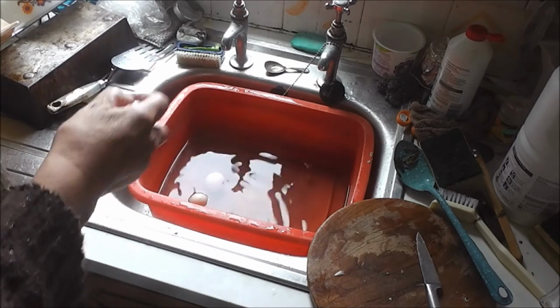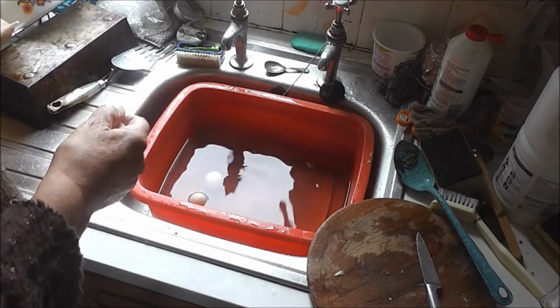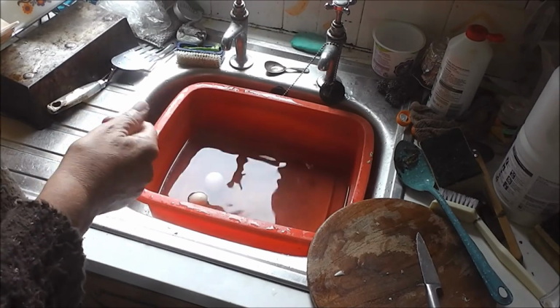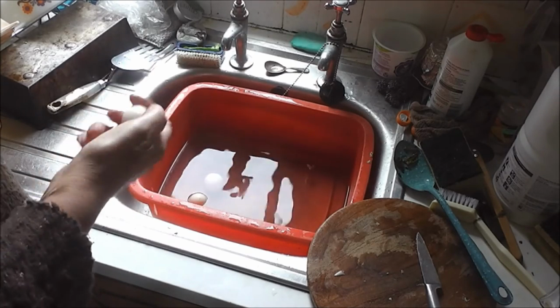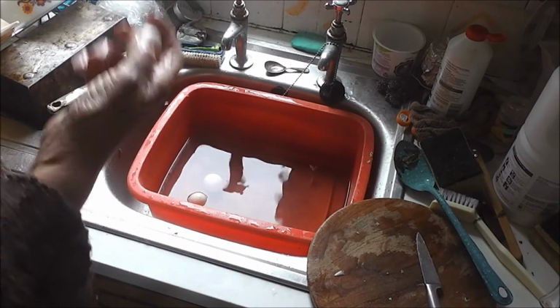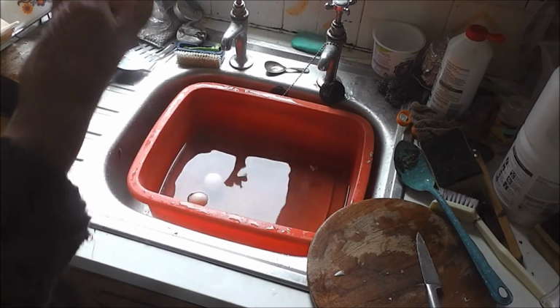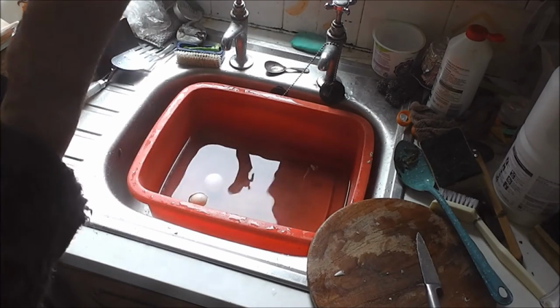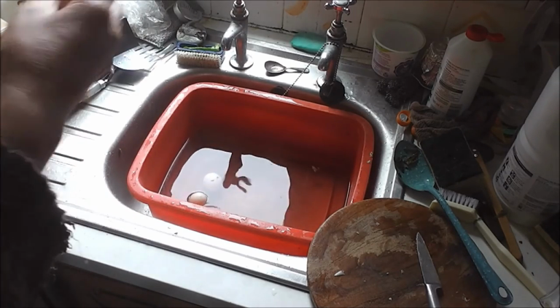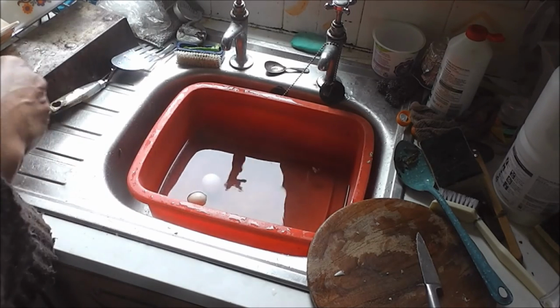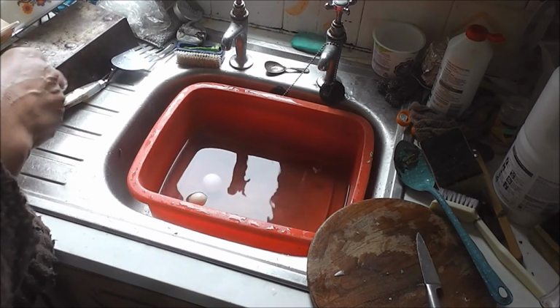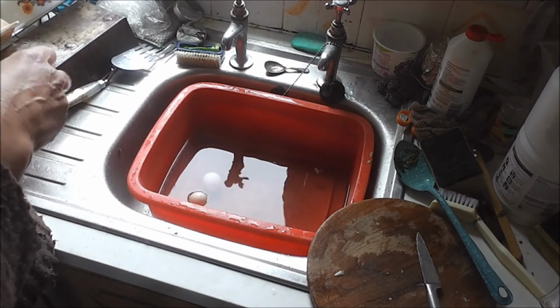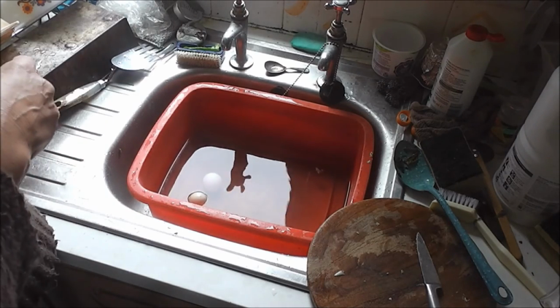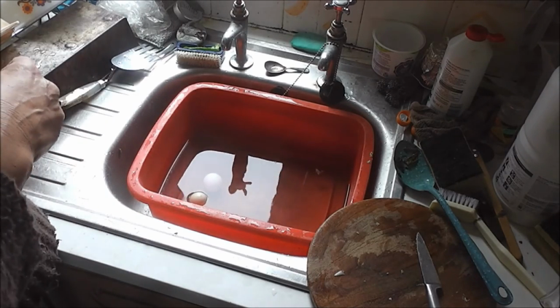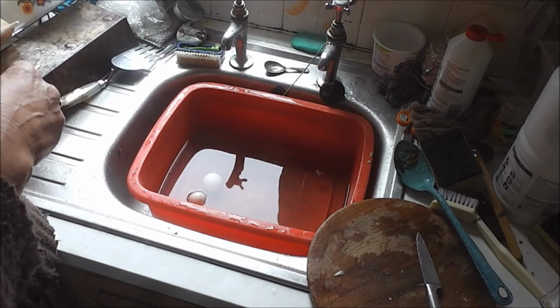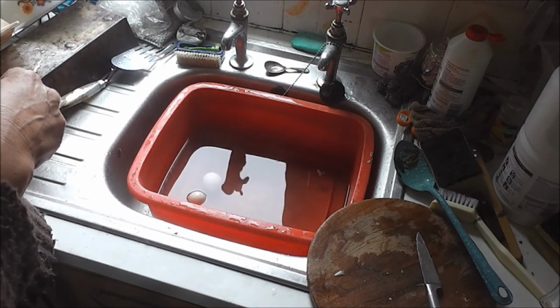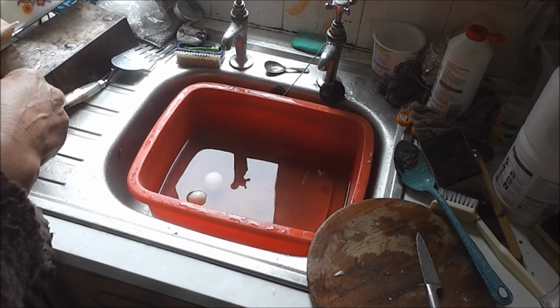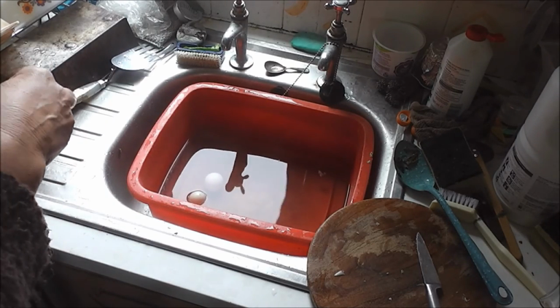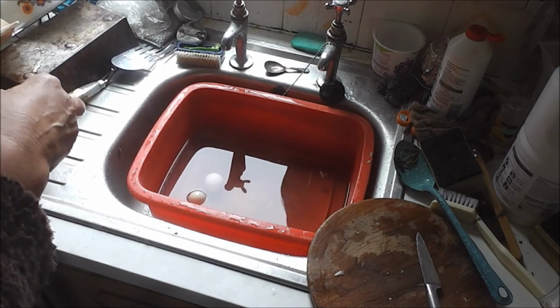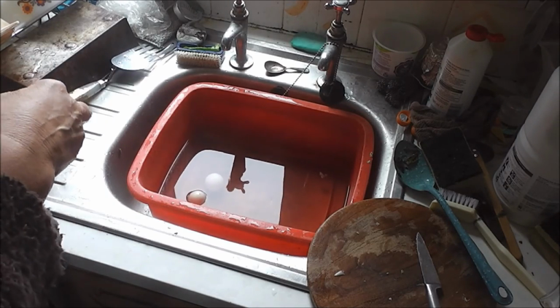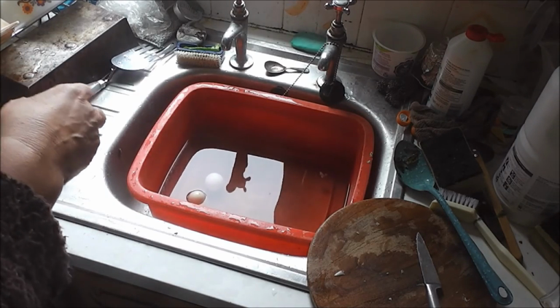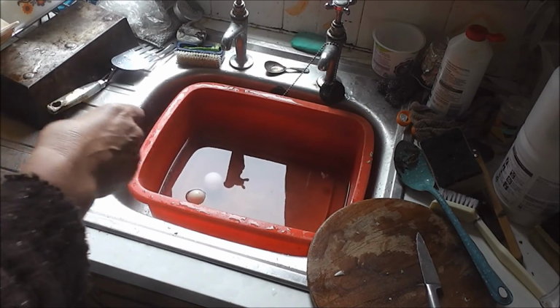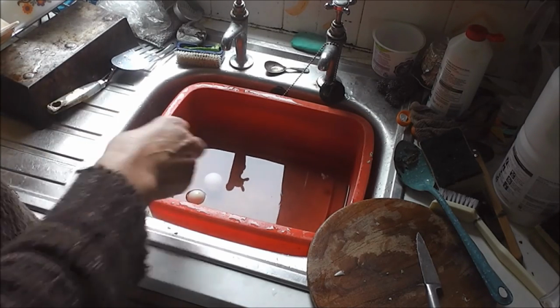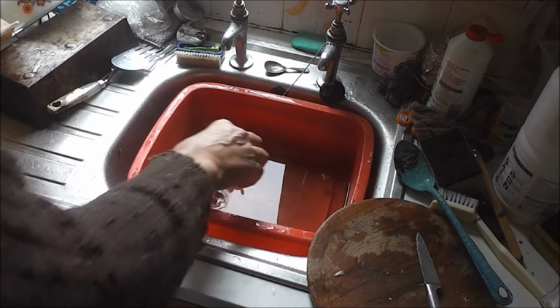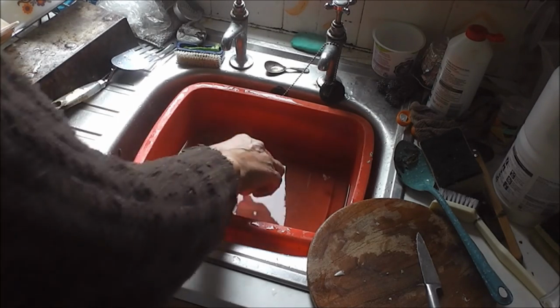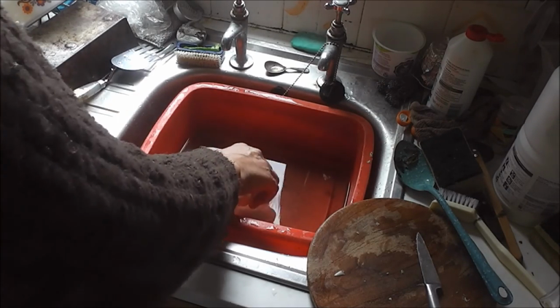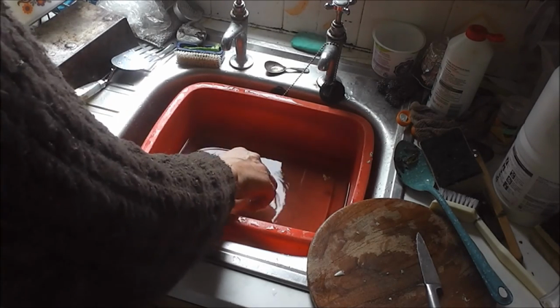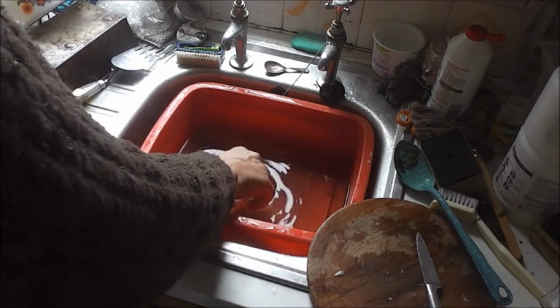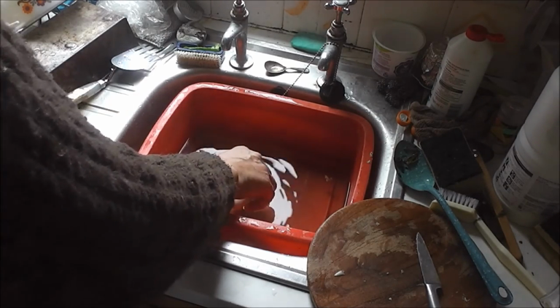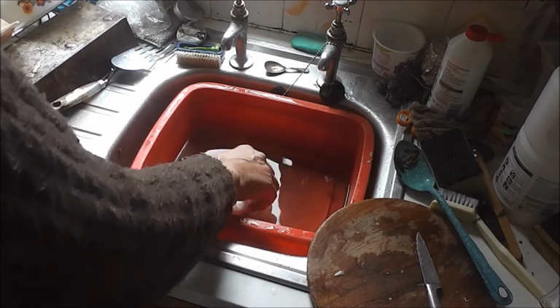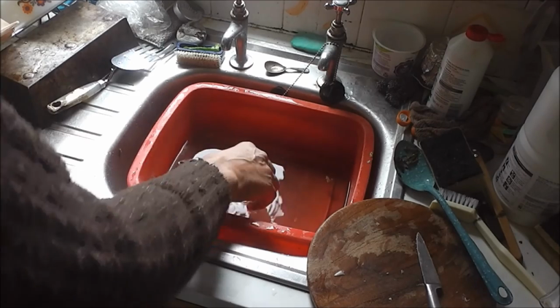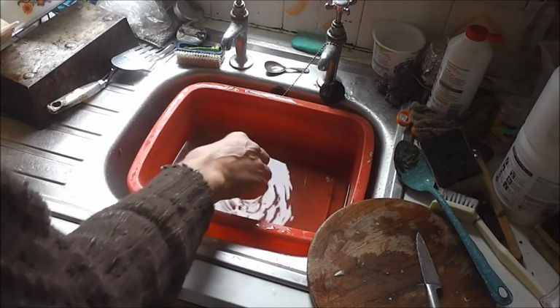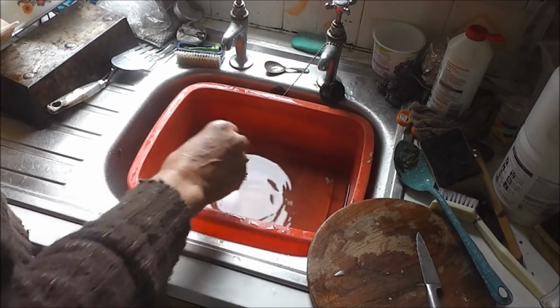Simple test: if it floats, it's bad. If it sinks, it's good. Bye for now.